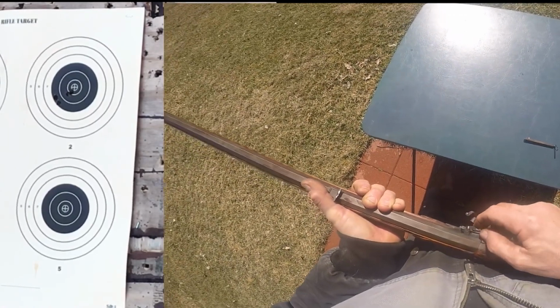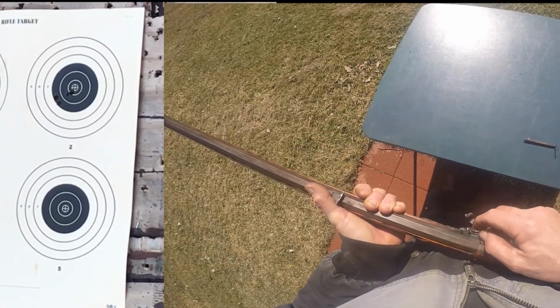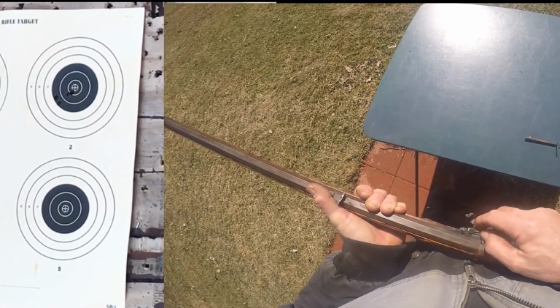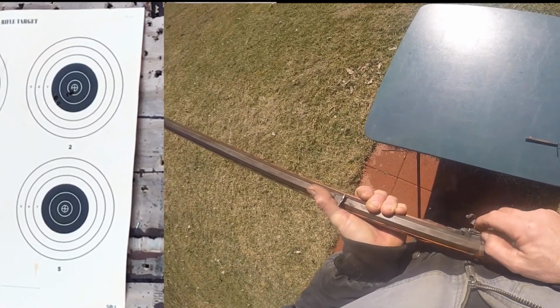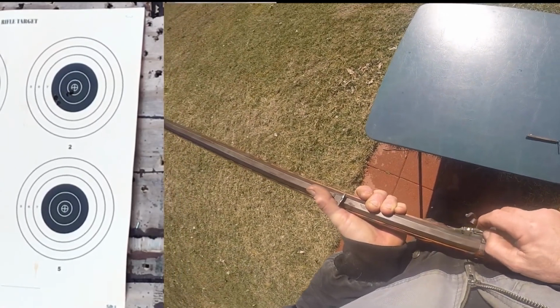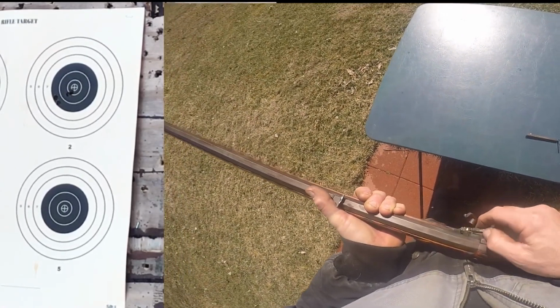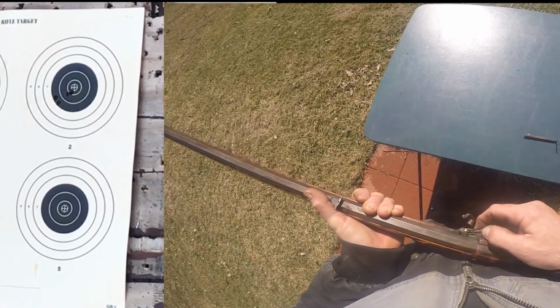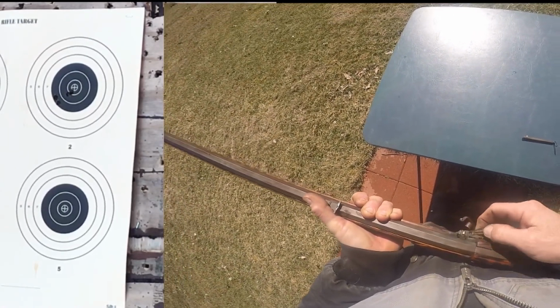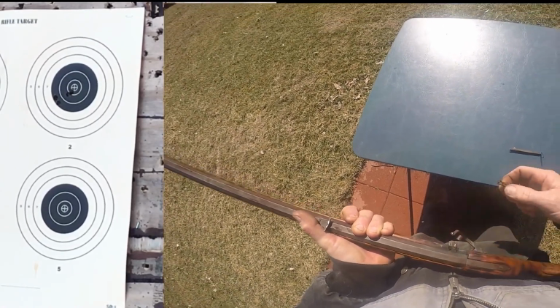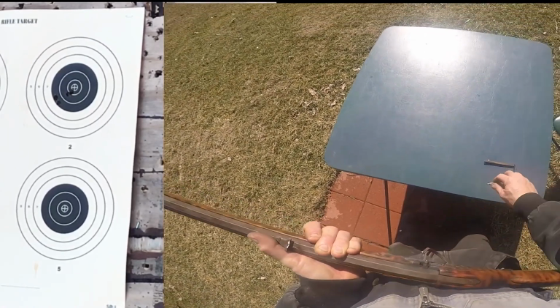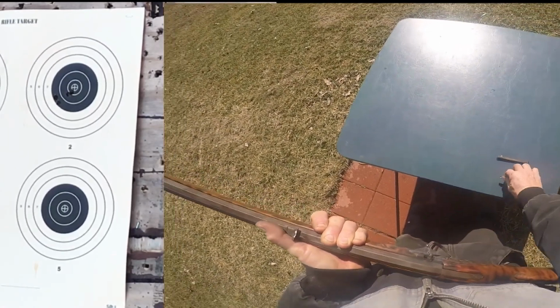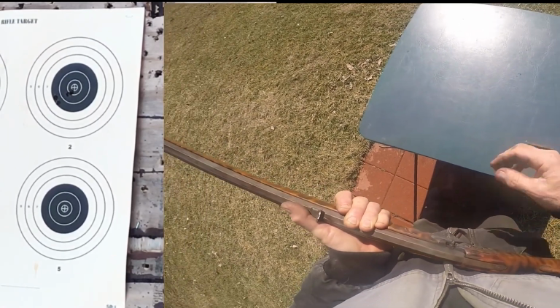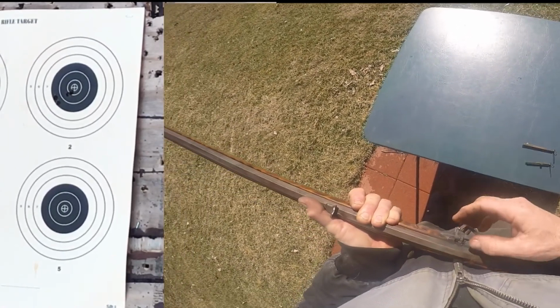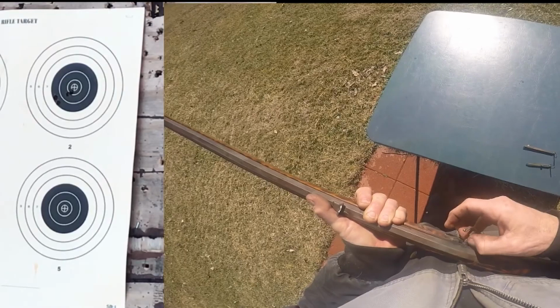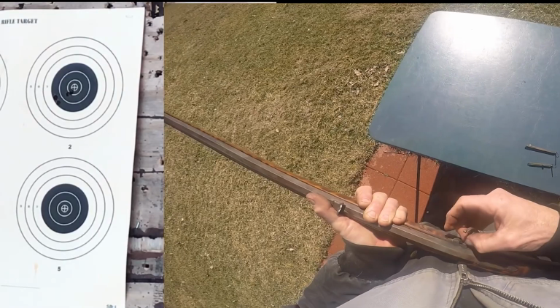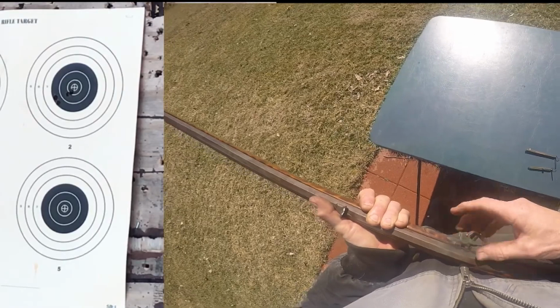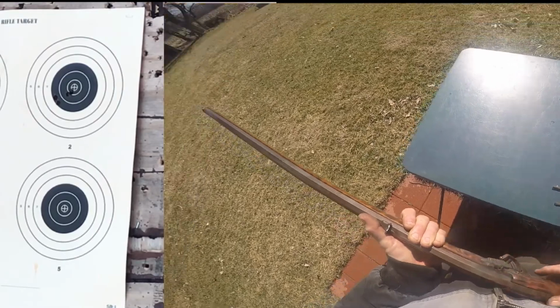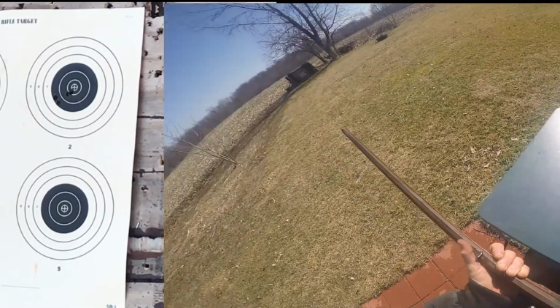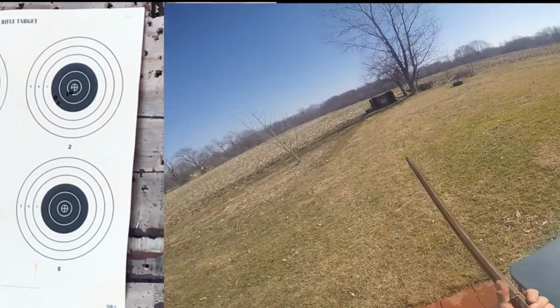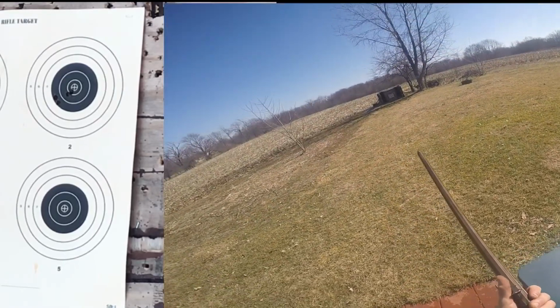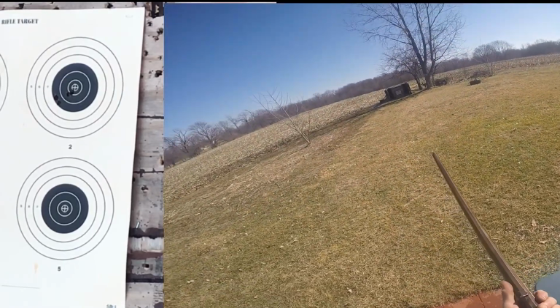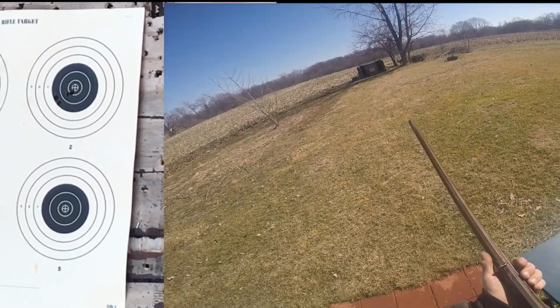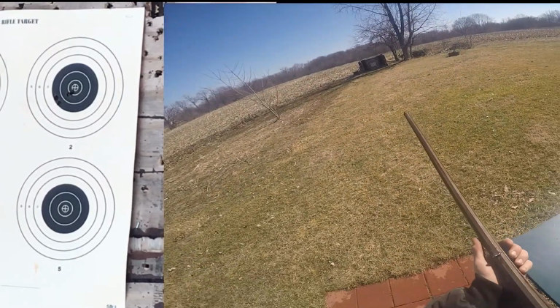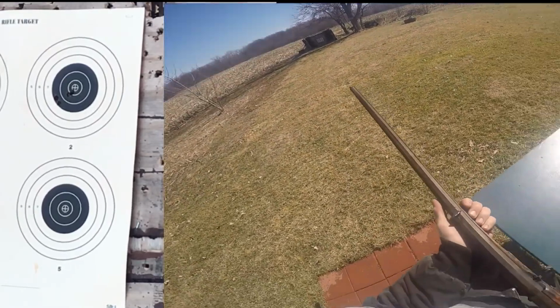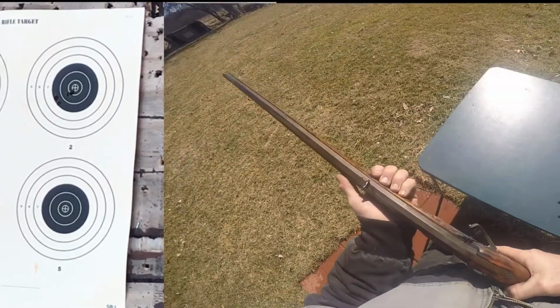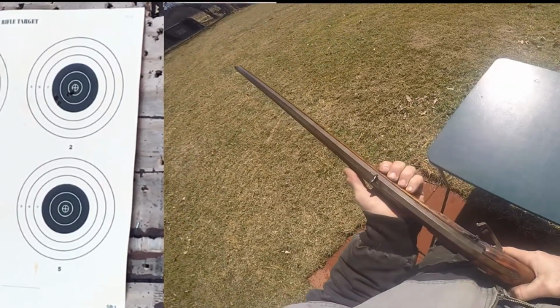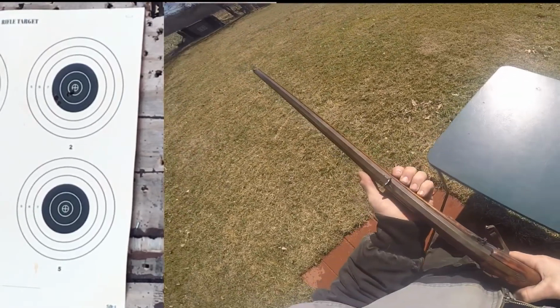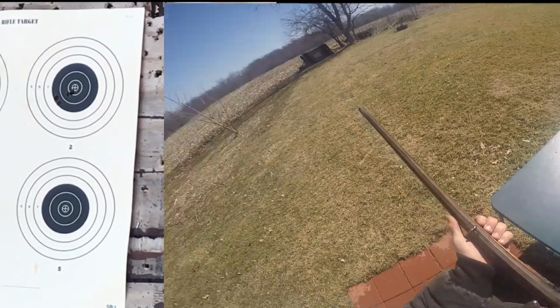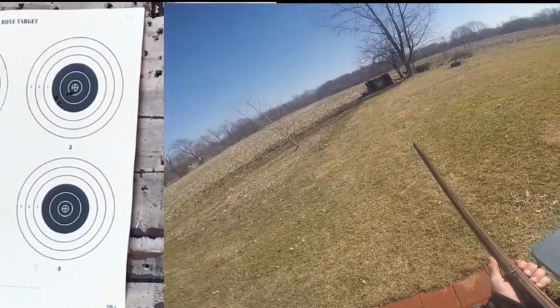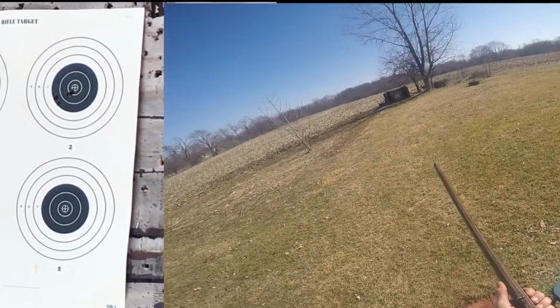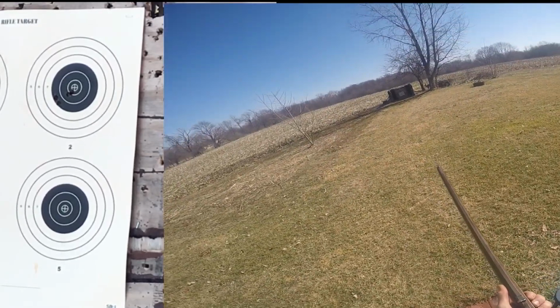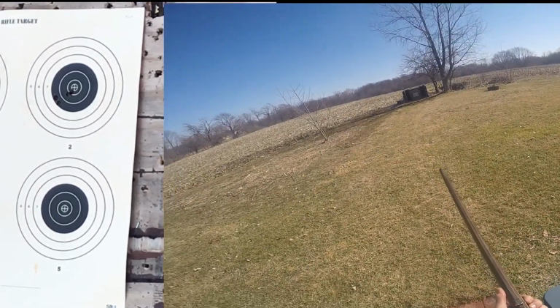Number five. Get this one done, we'll go check out the target. I say it's a decent shooting gun — it probably shoots a lot better than I can shoot it.